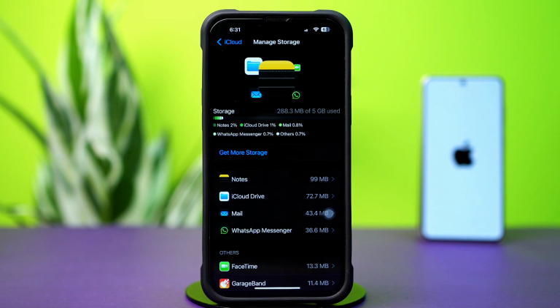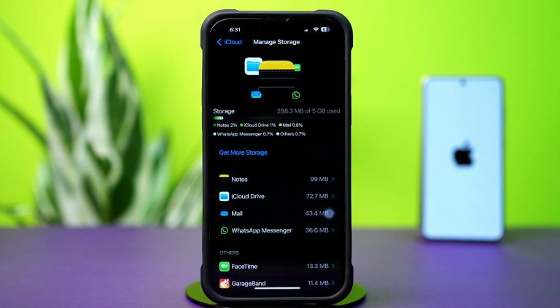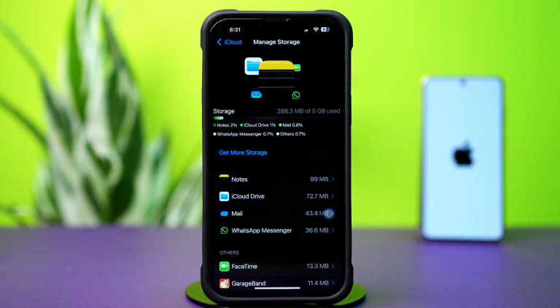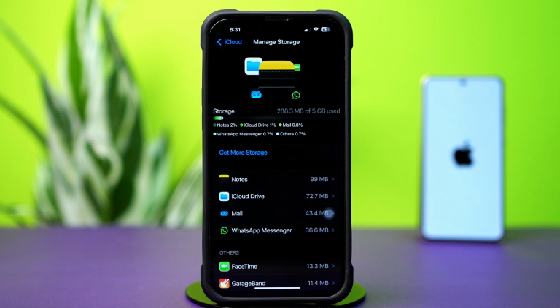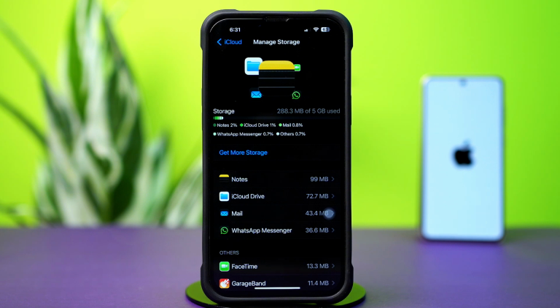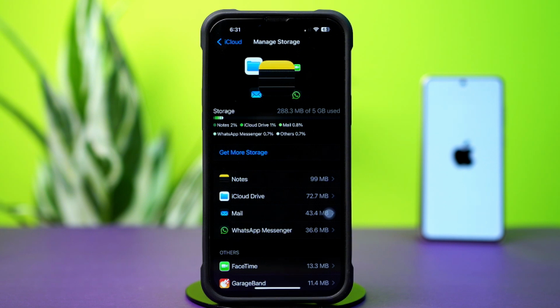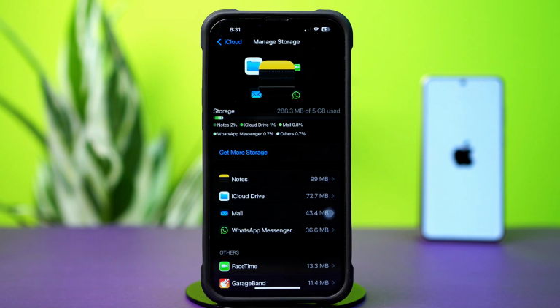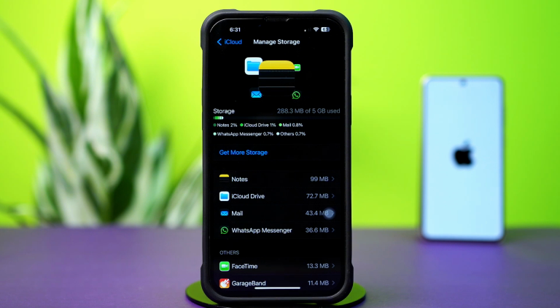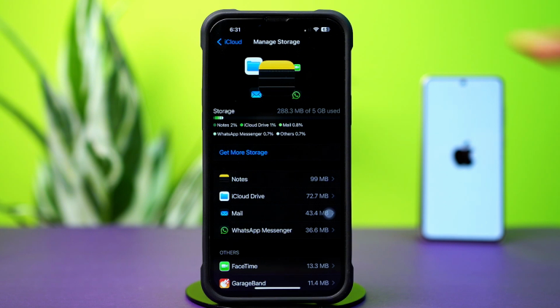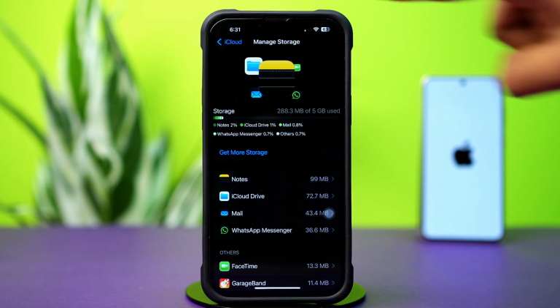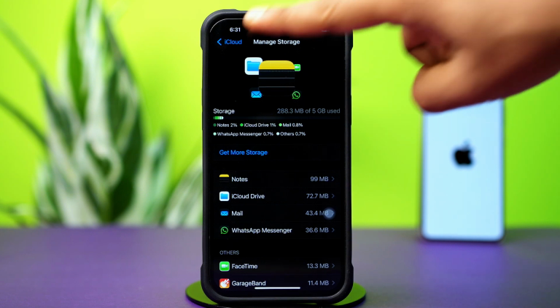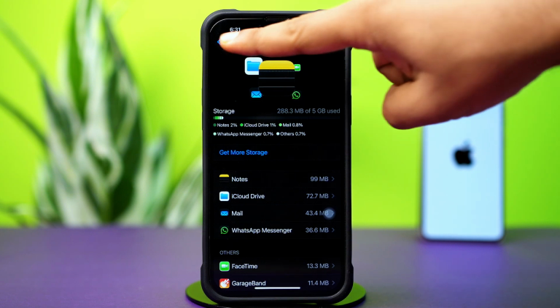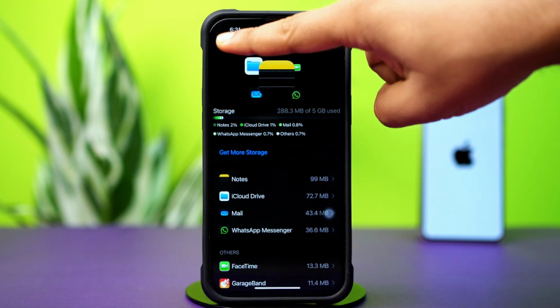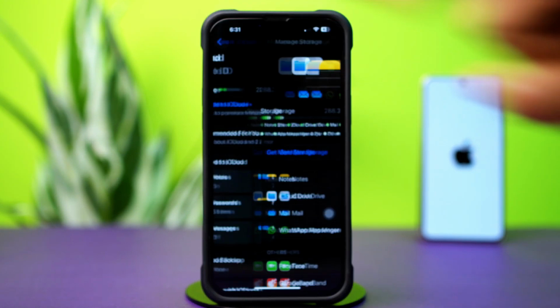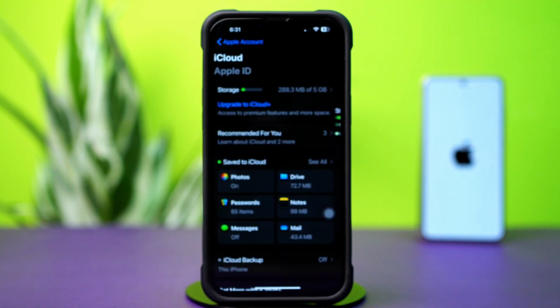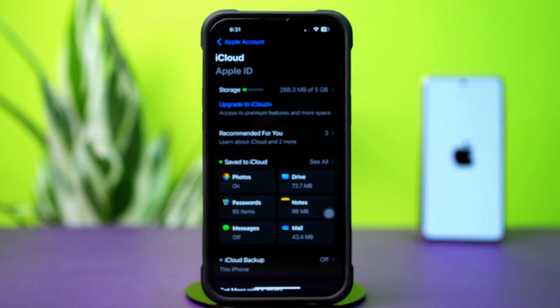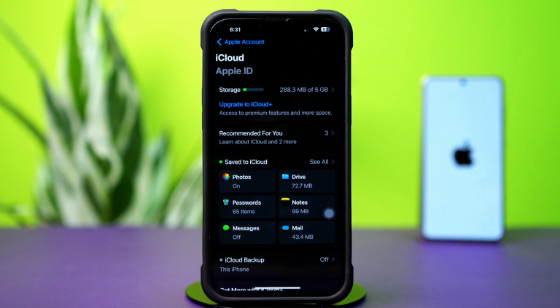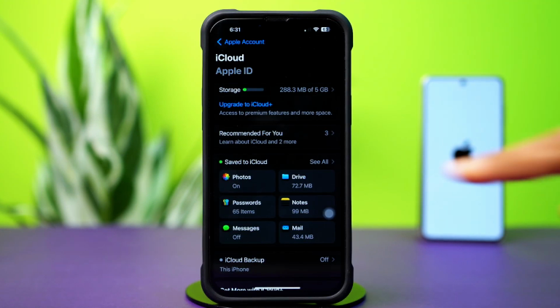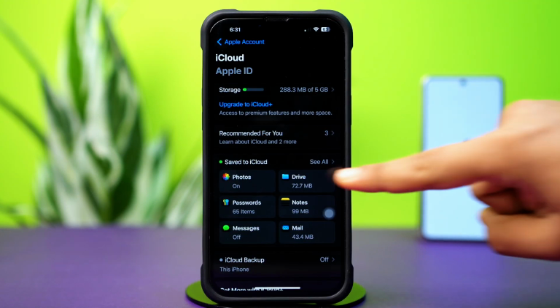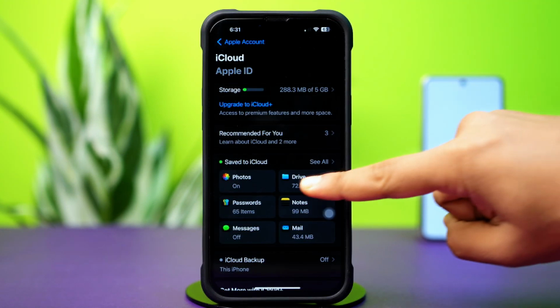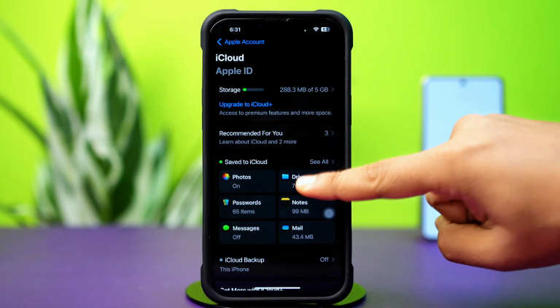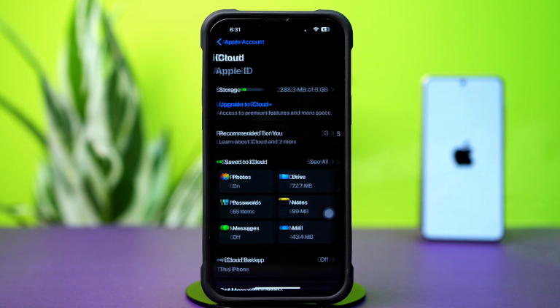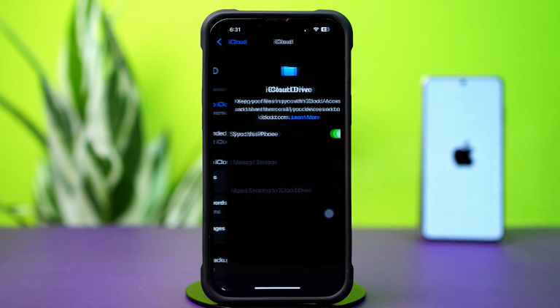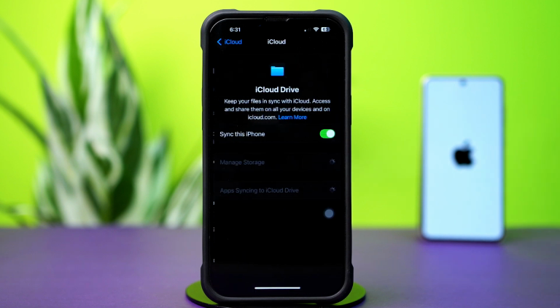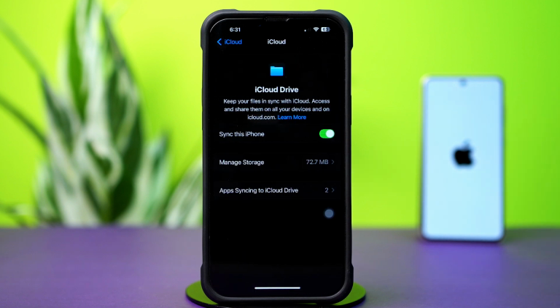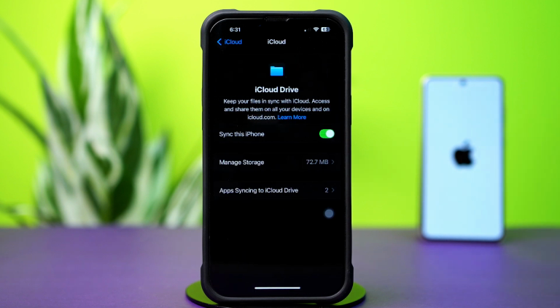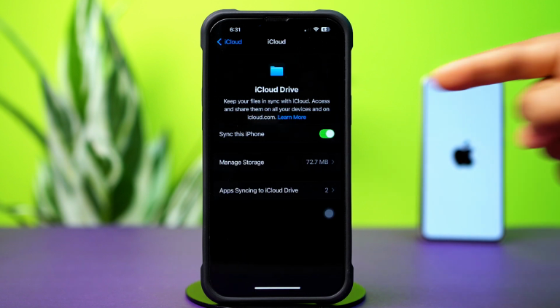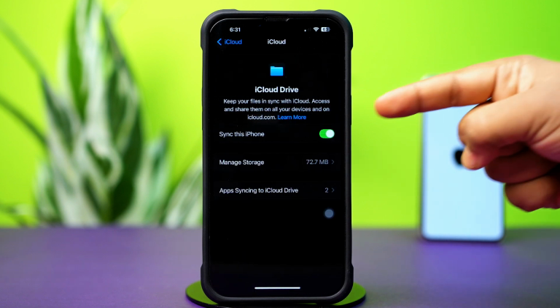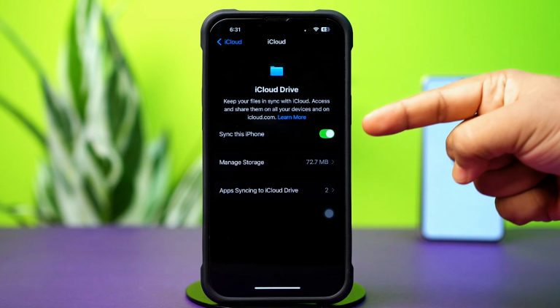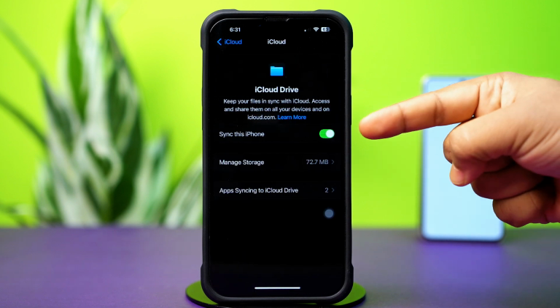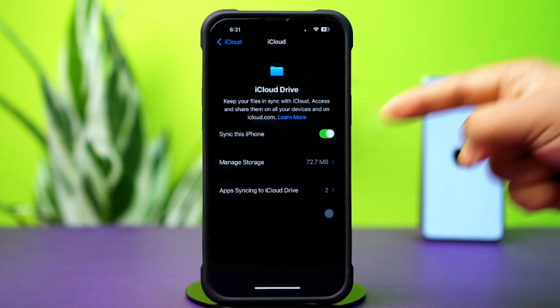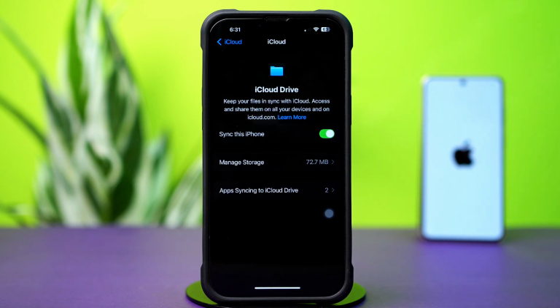After checking iCloud storage, go back and tap Drive. Make sure to turn on the Sync this iPhone option.